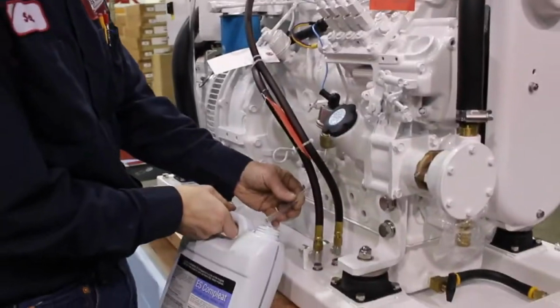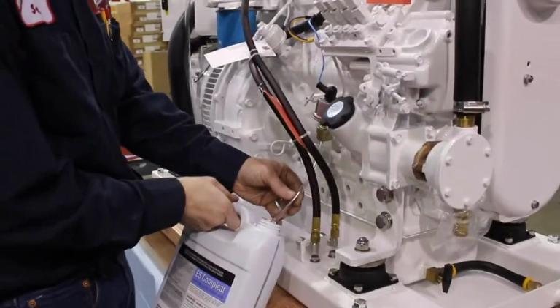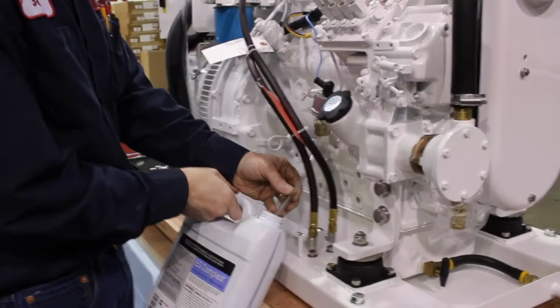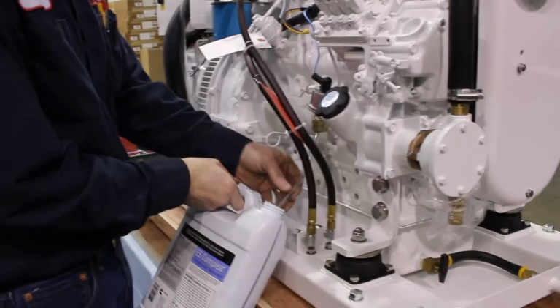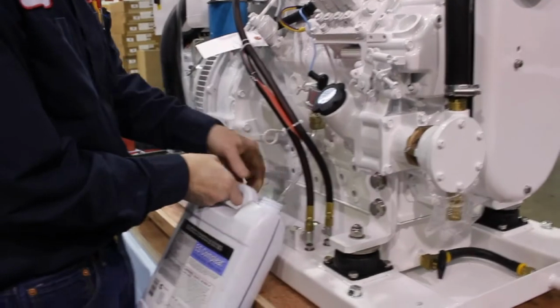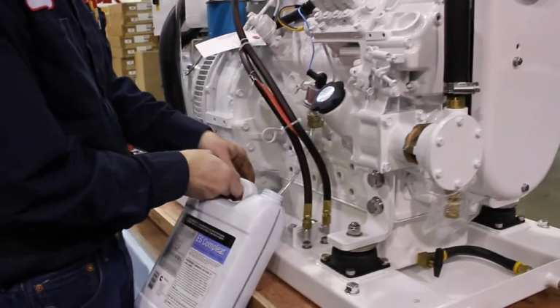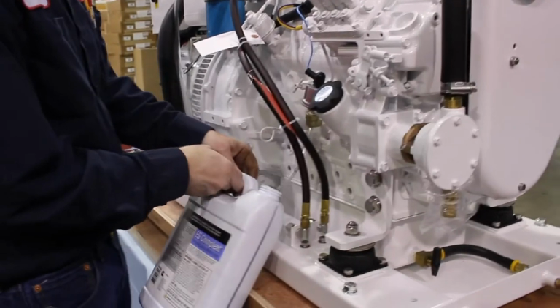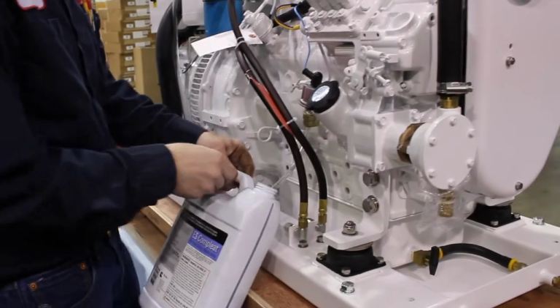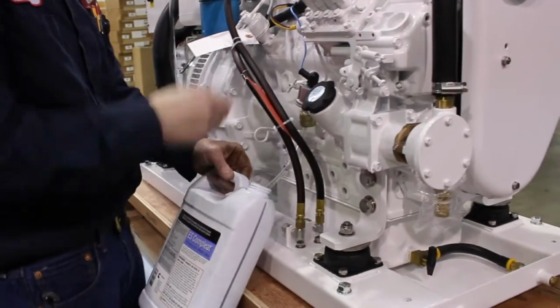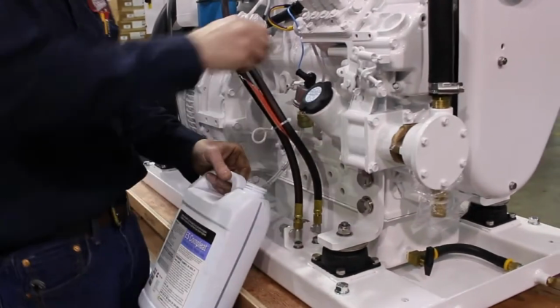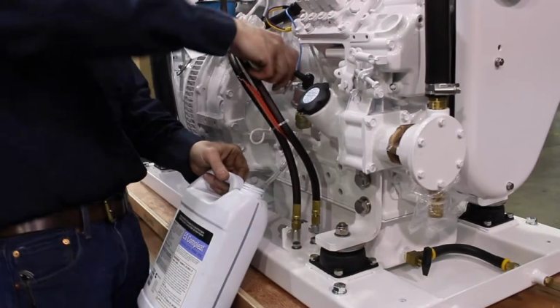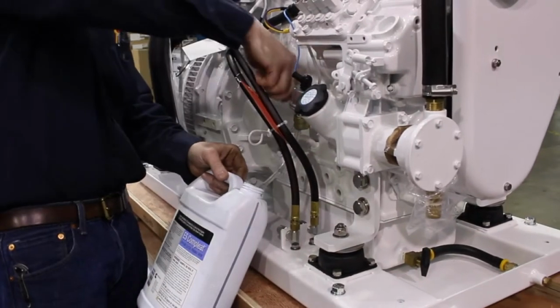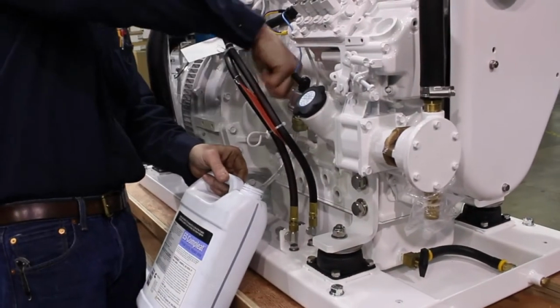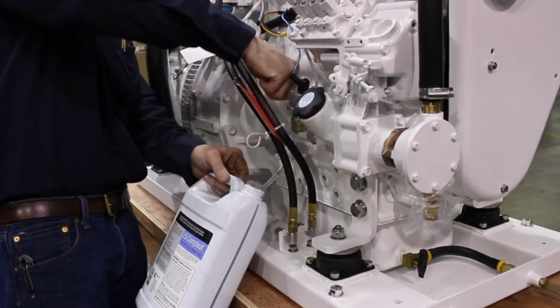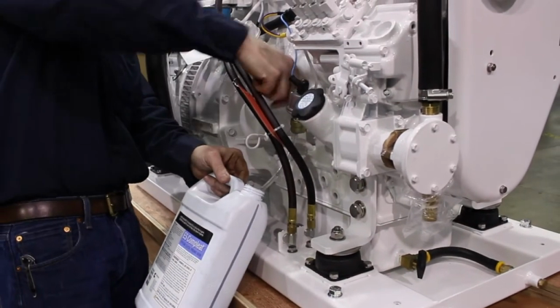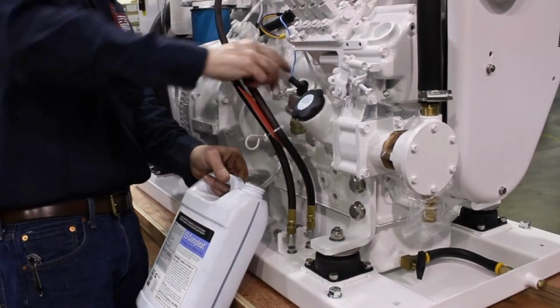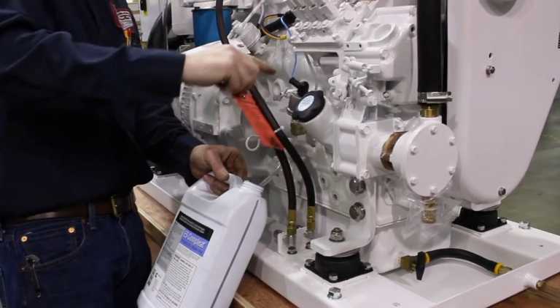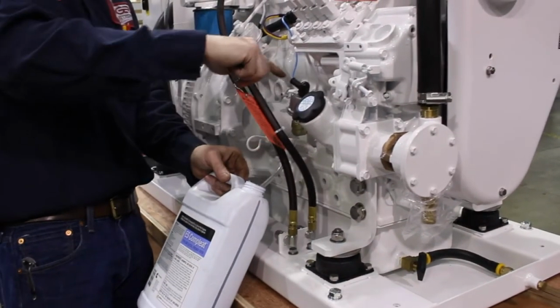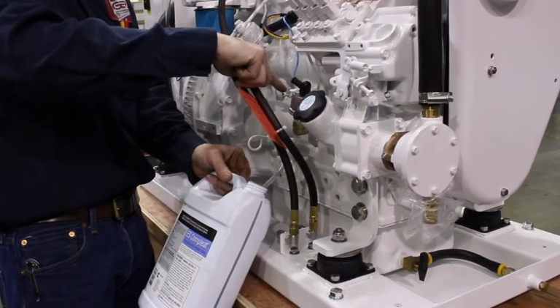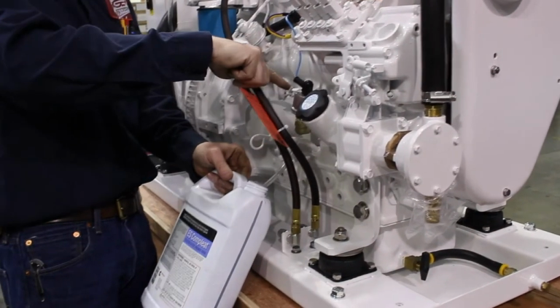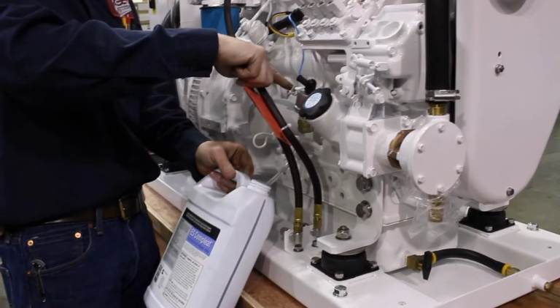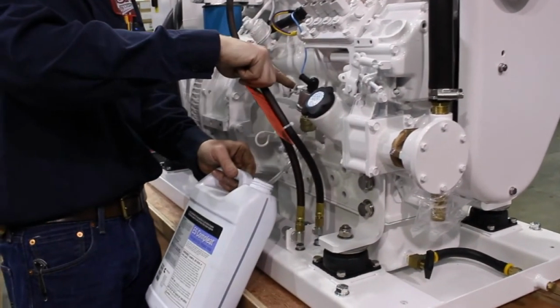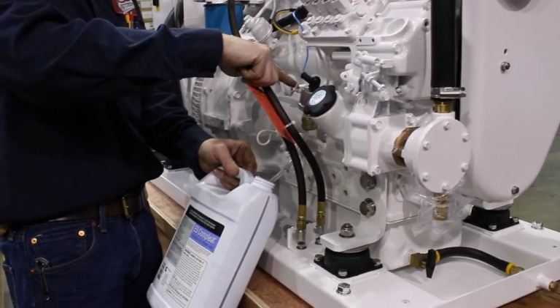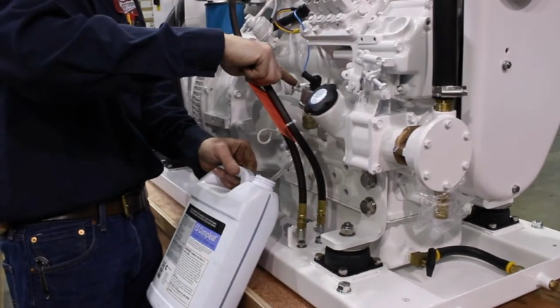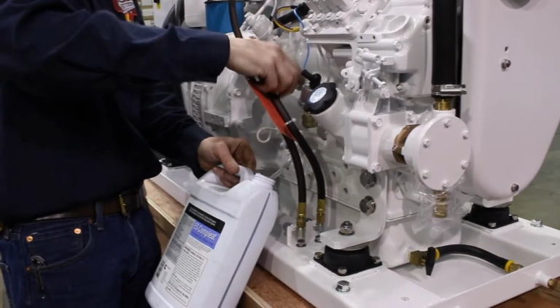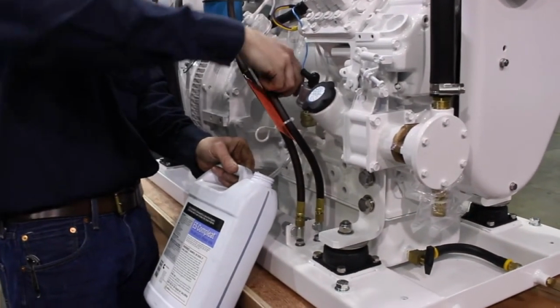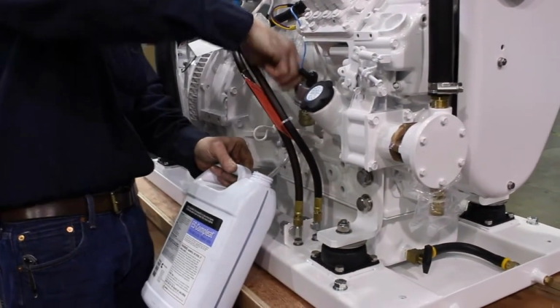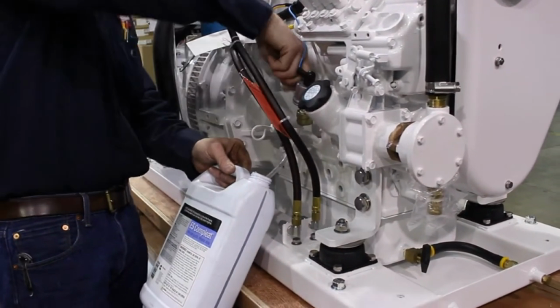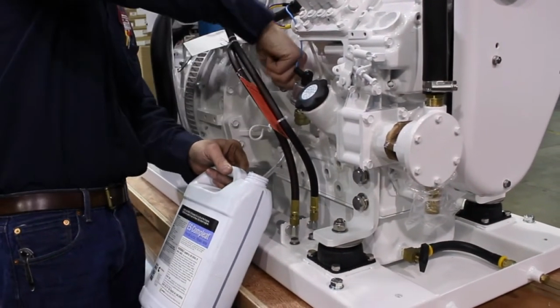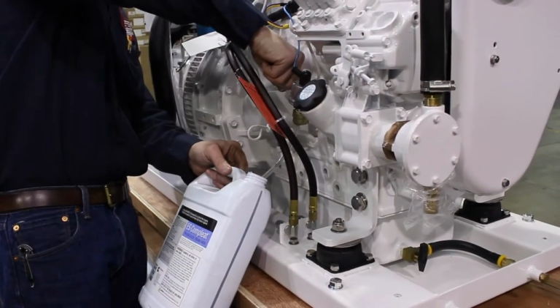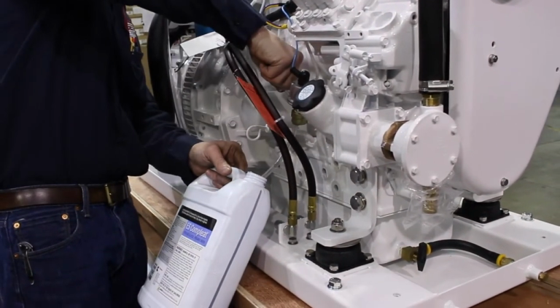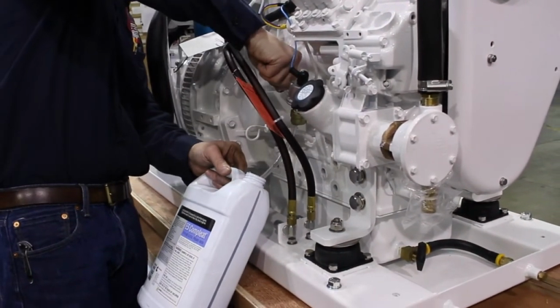Begin by opening the petcock and draining the coolant. Use absorbent blankets to confine drips.